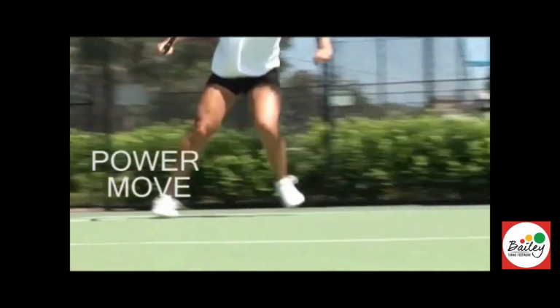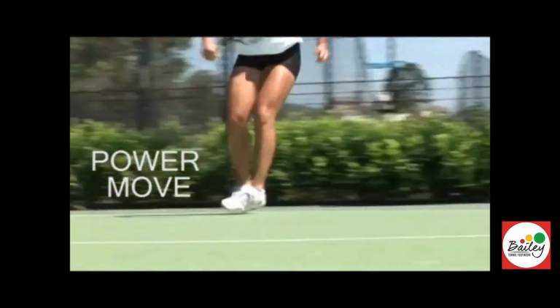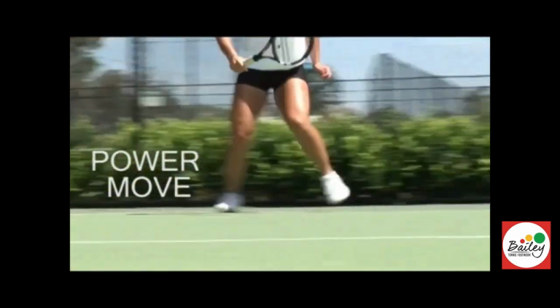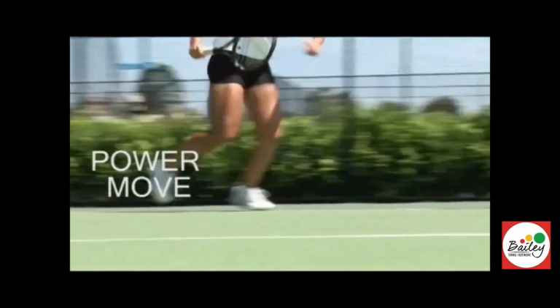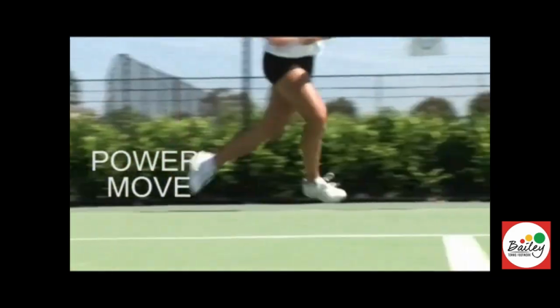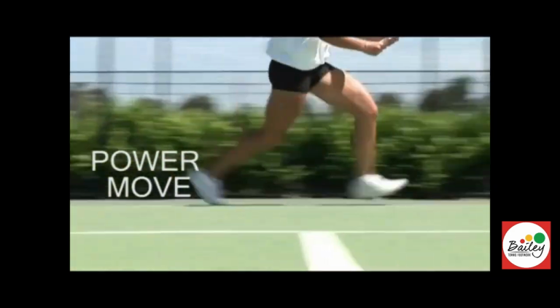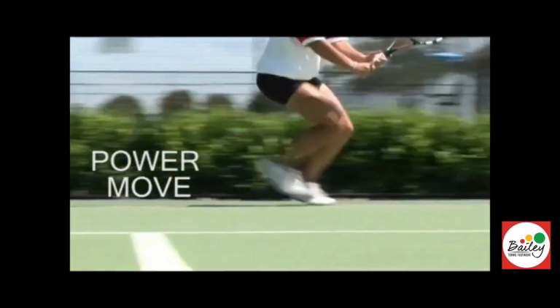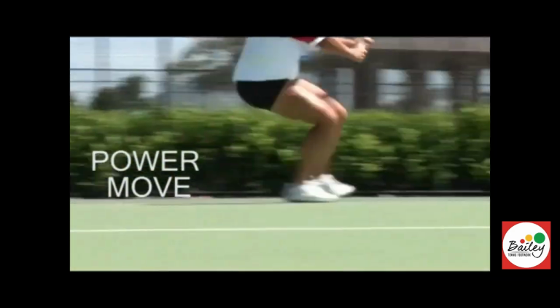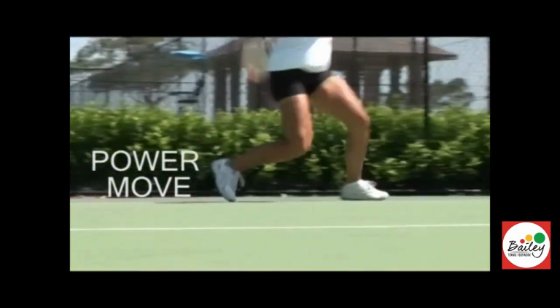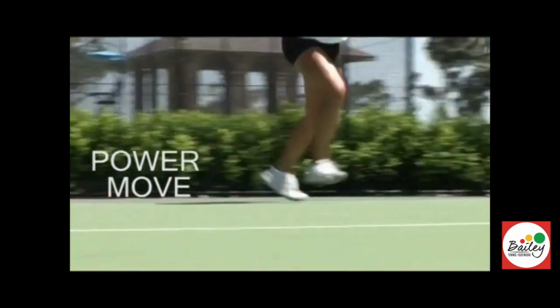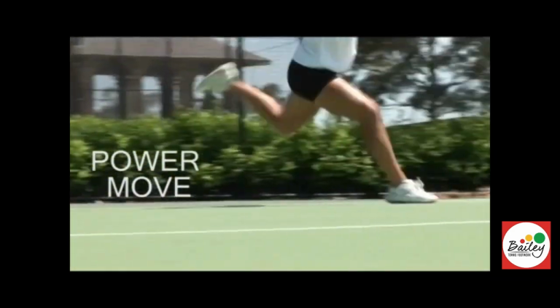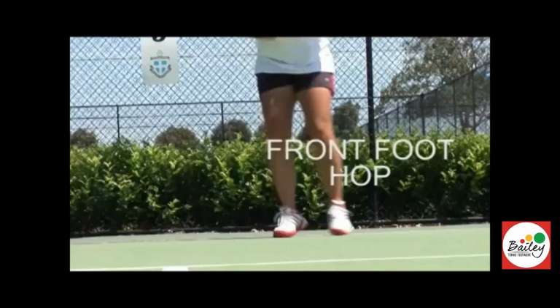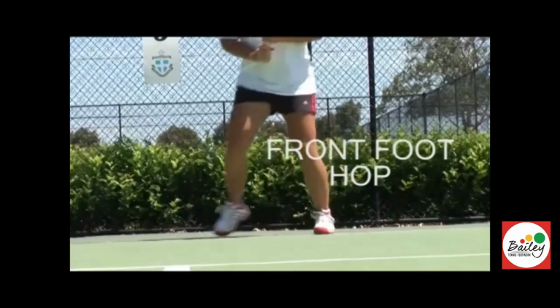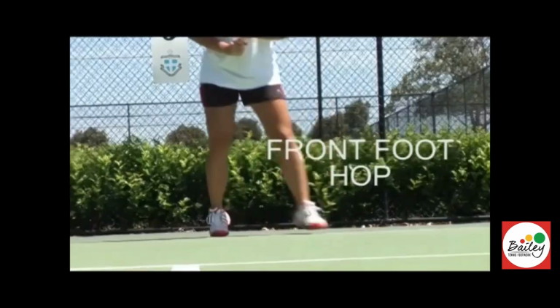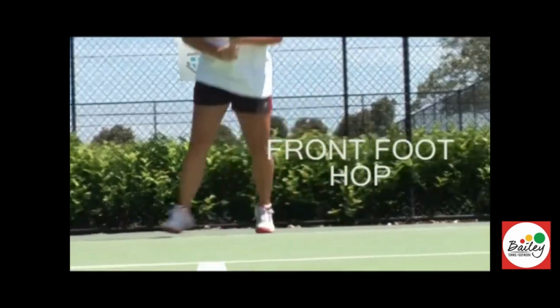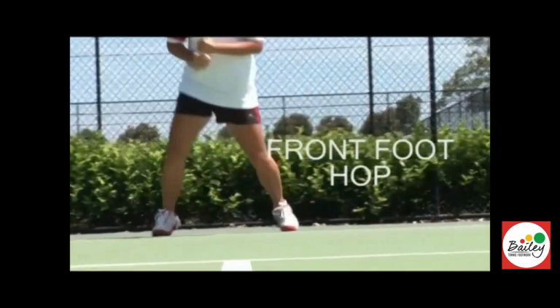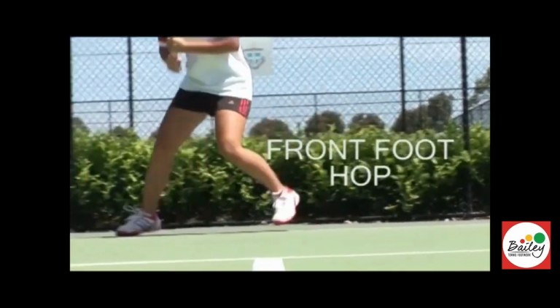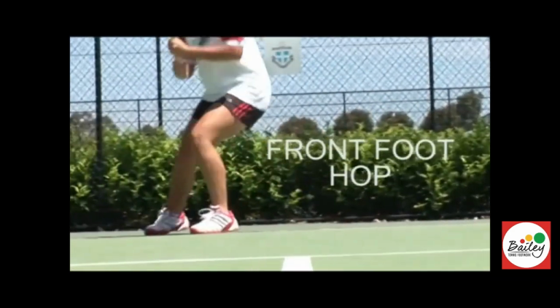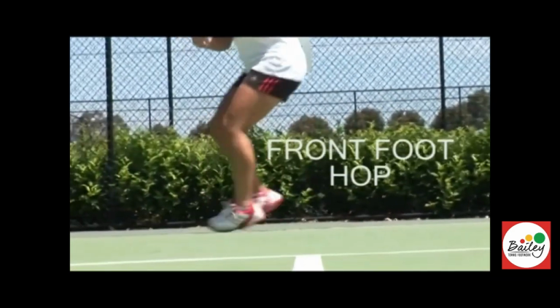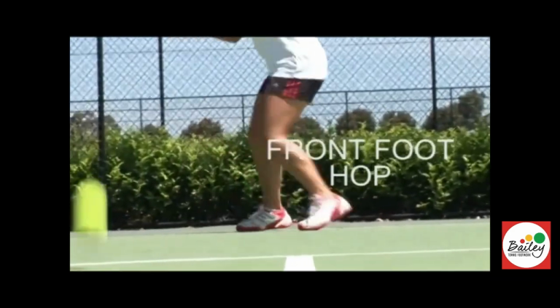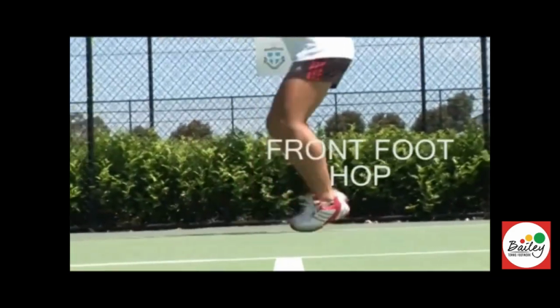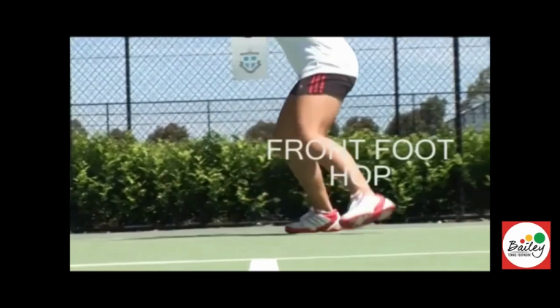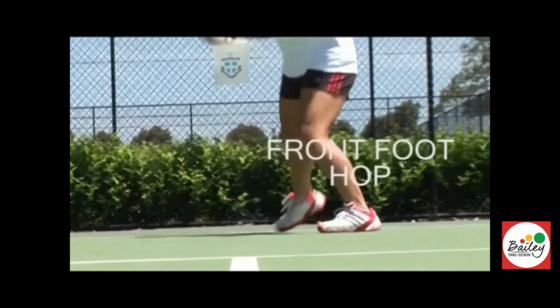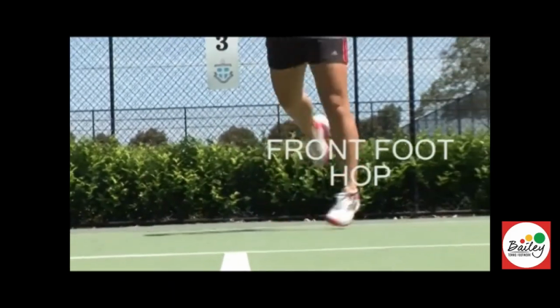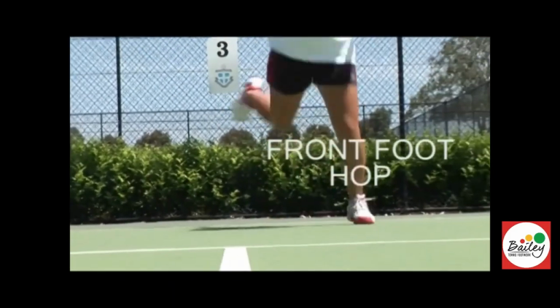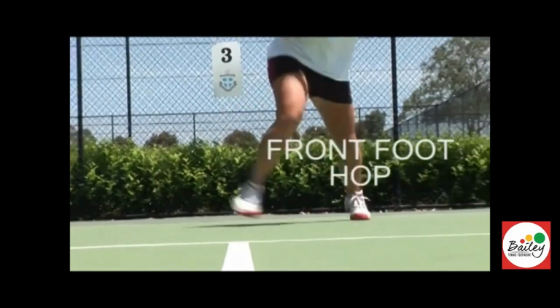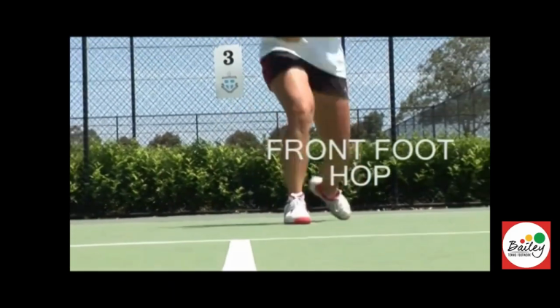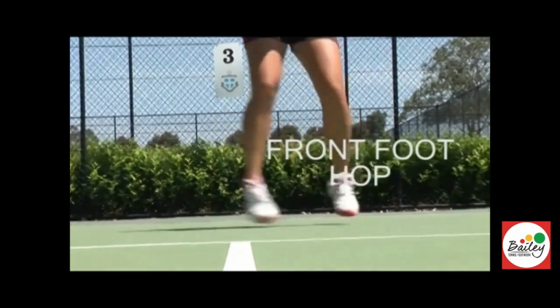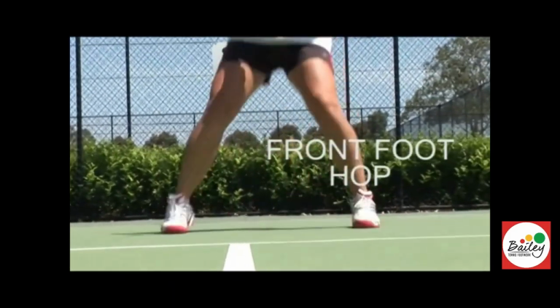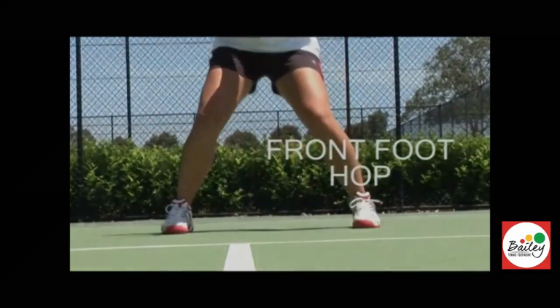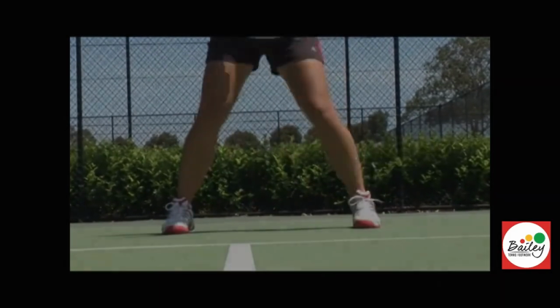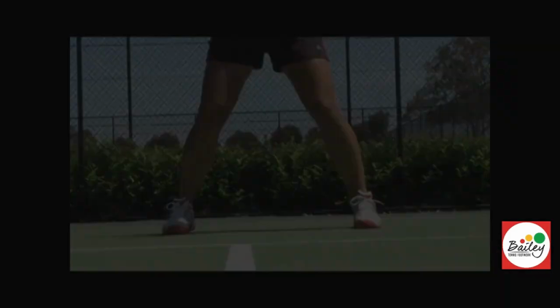Lower cross, backhand power move, and front foot hop, hop, in you come, split, well done y'all.